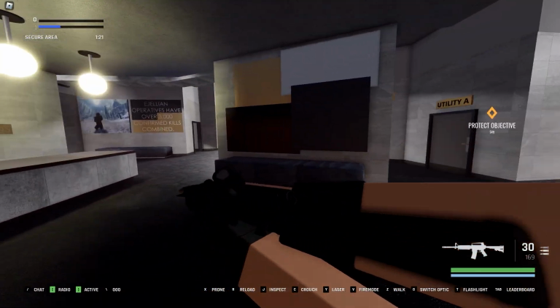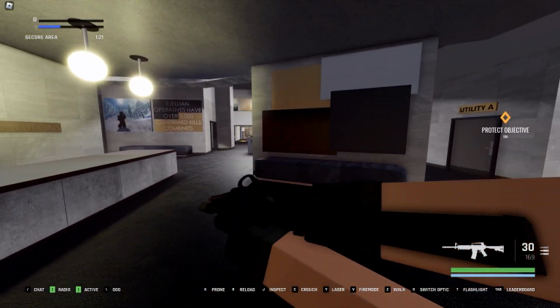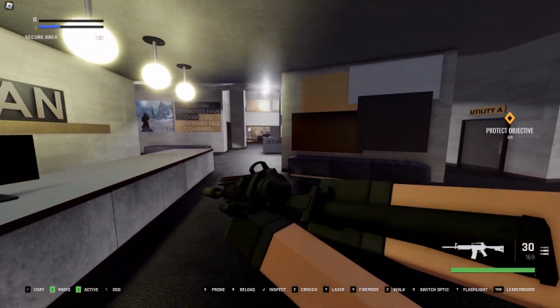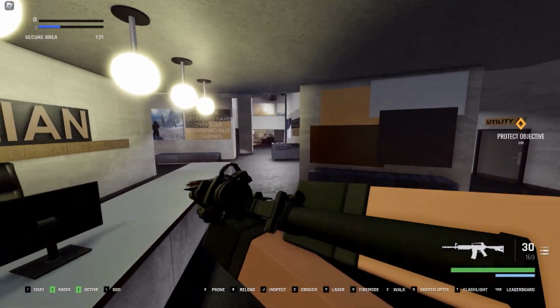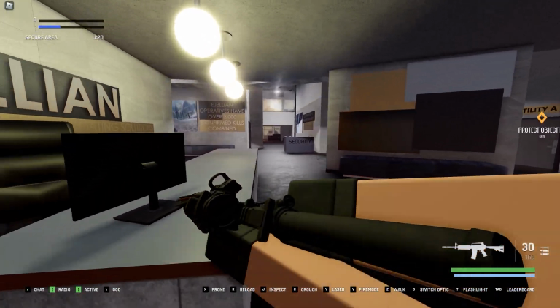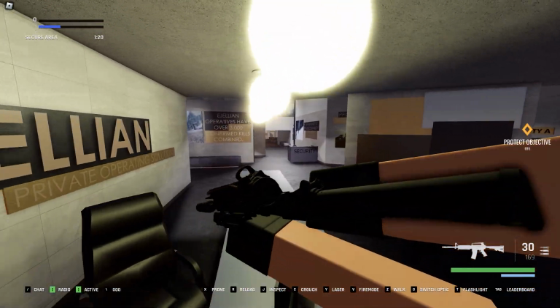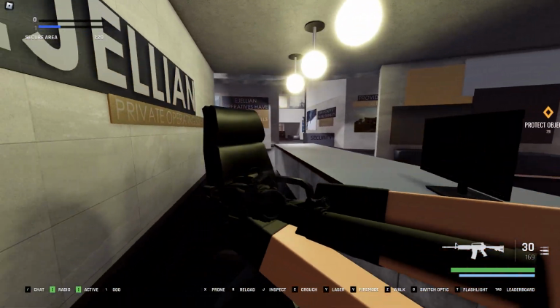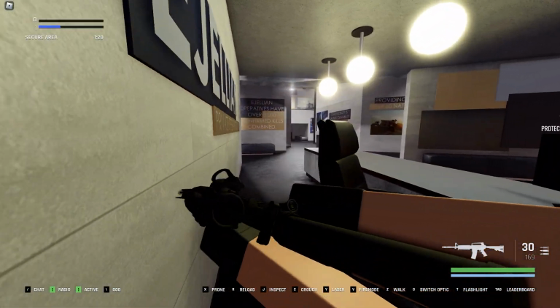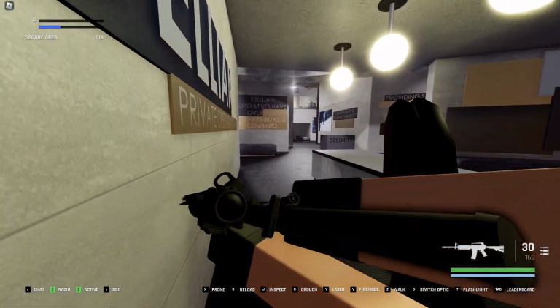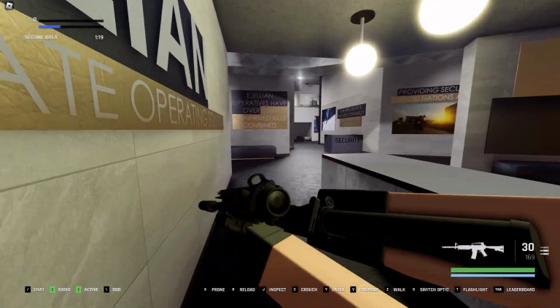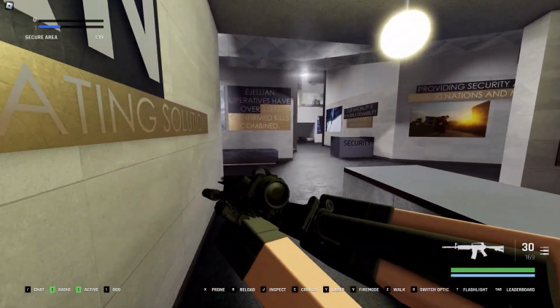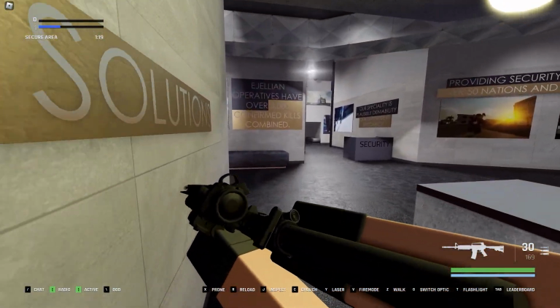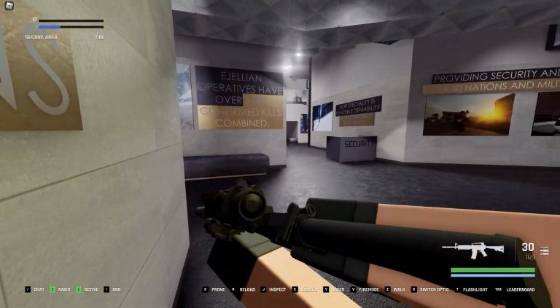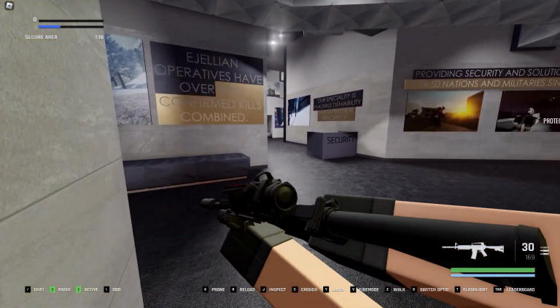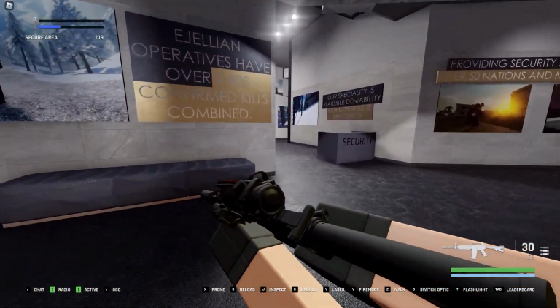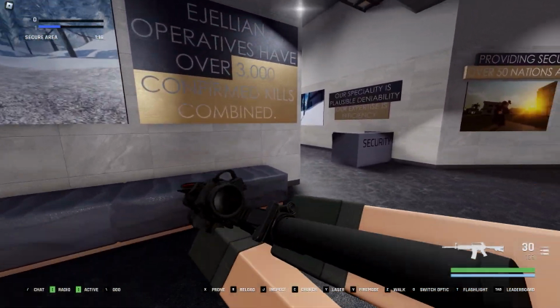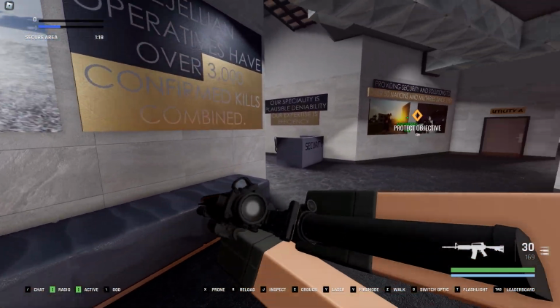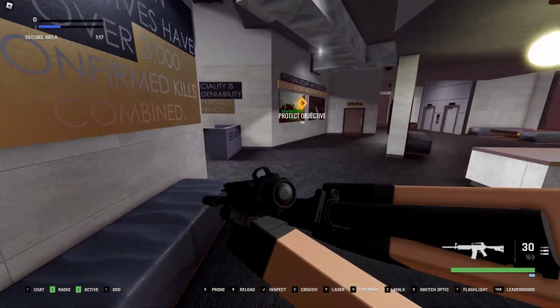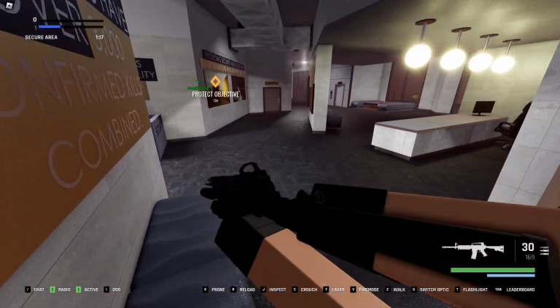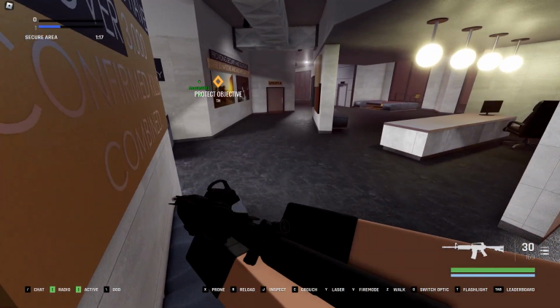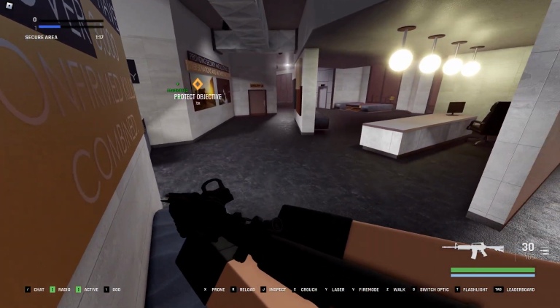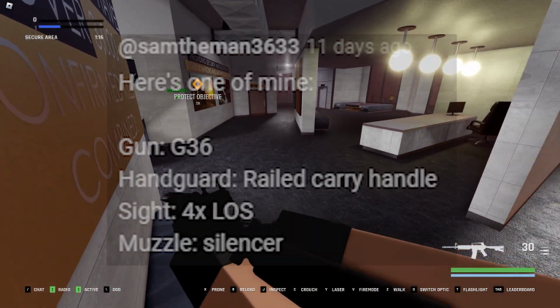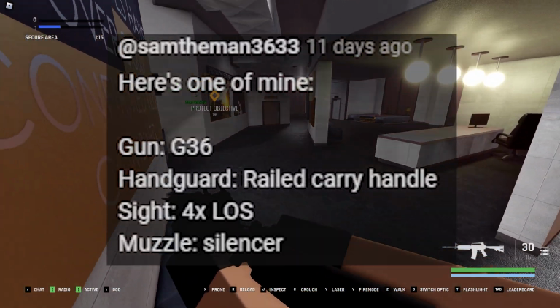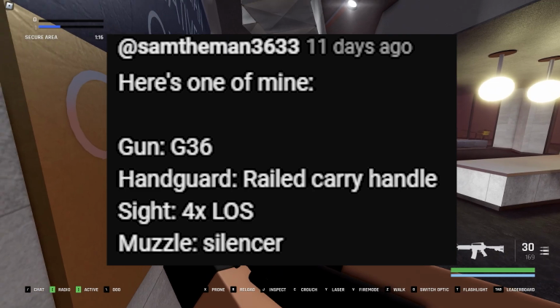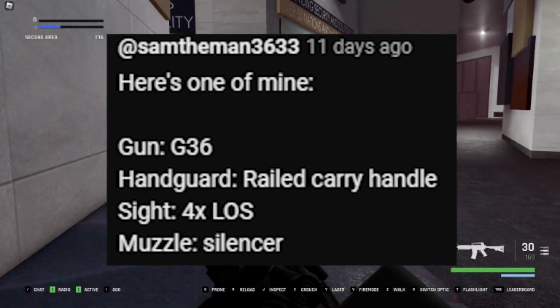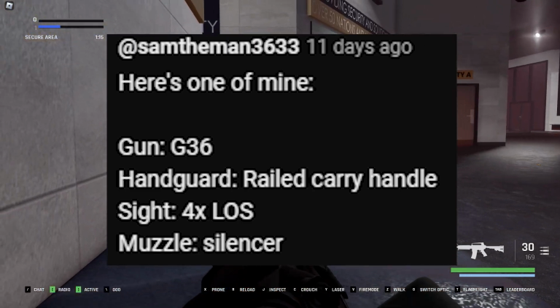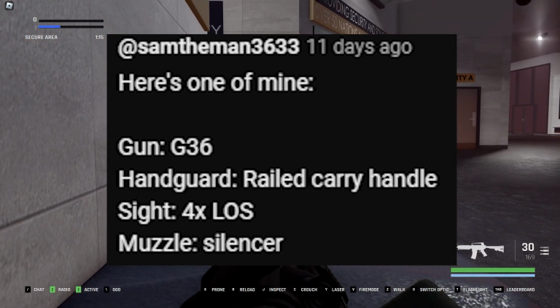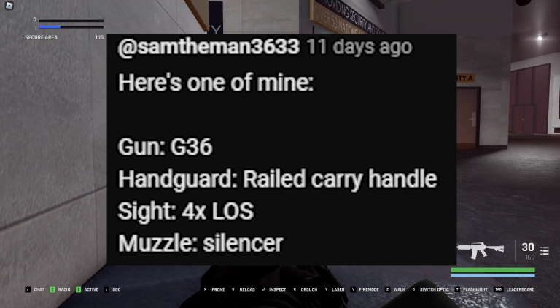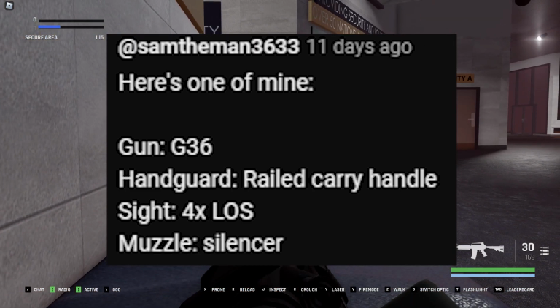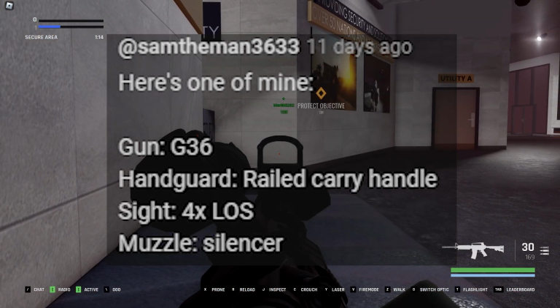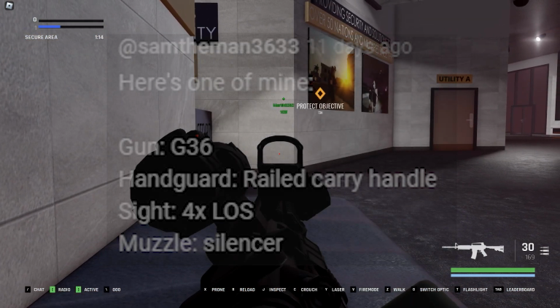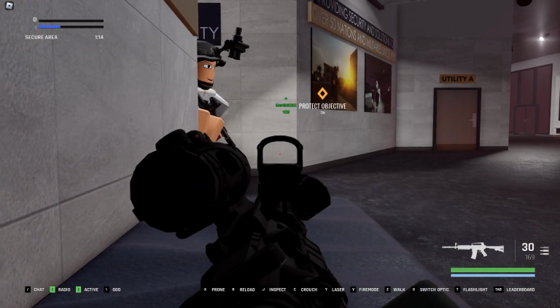We'll be moving on to setup number 2. This is a G36 setup from SamTheMan, so let's make this setup.